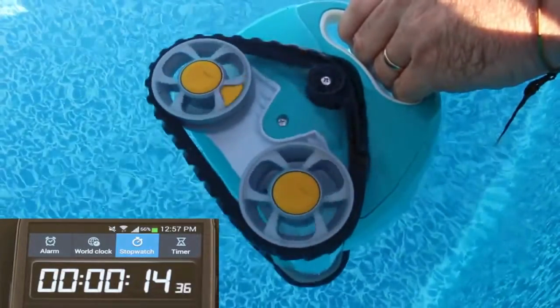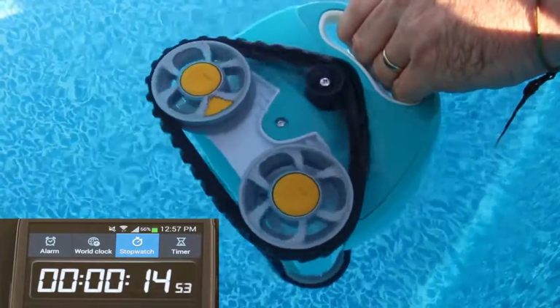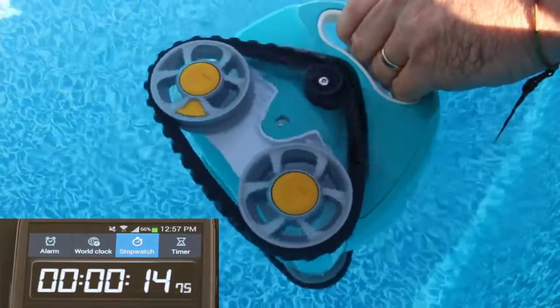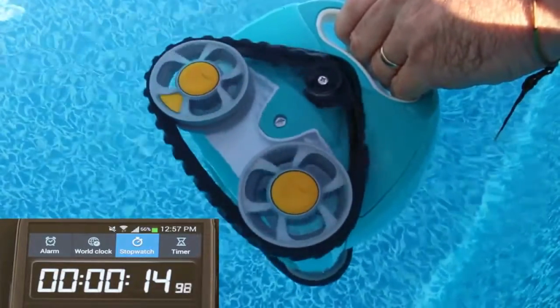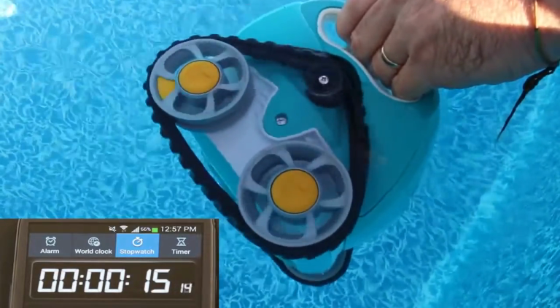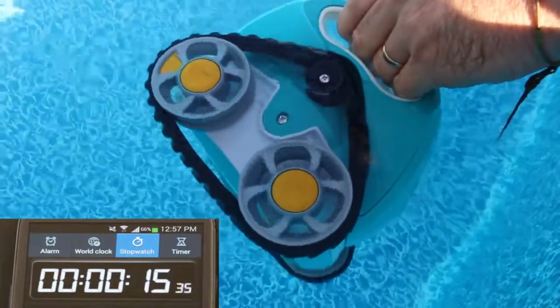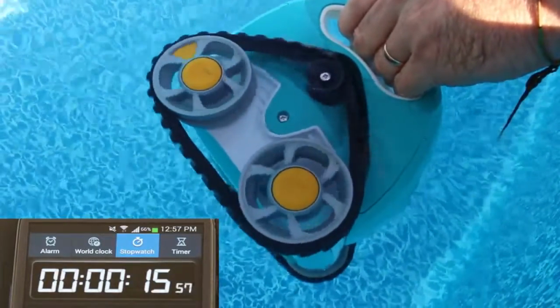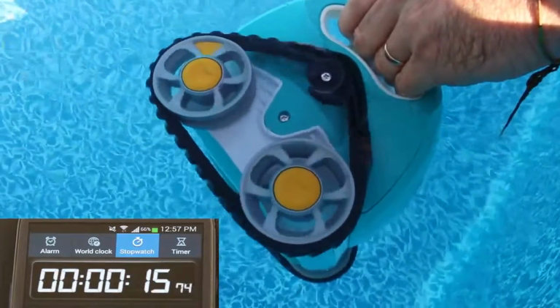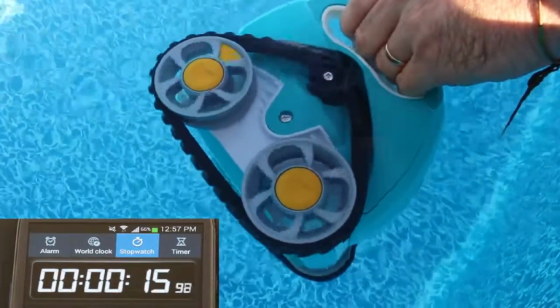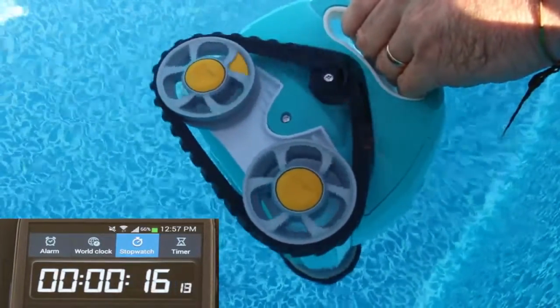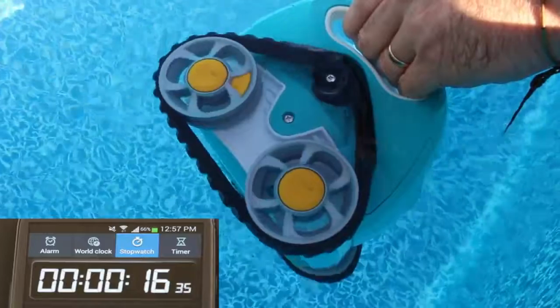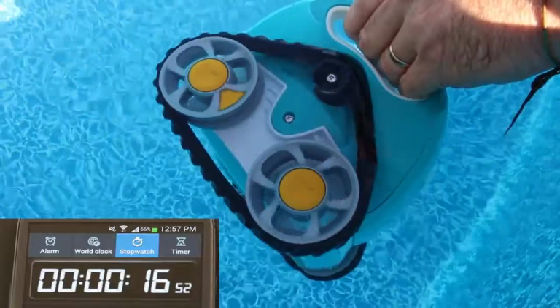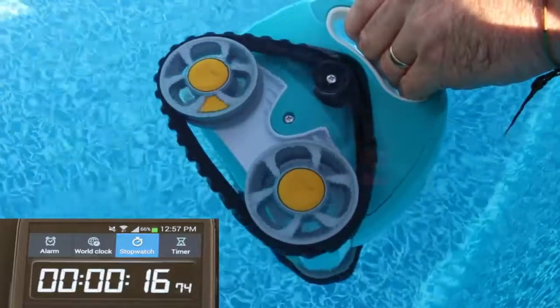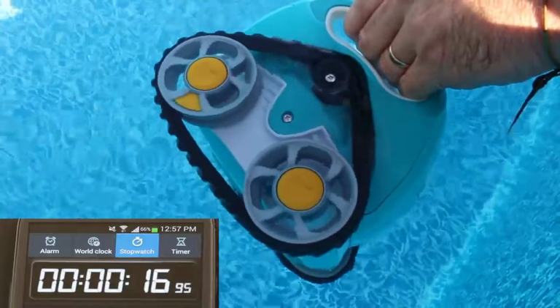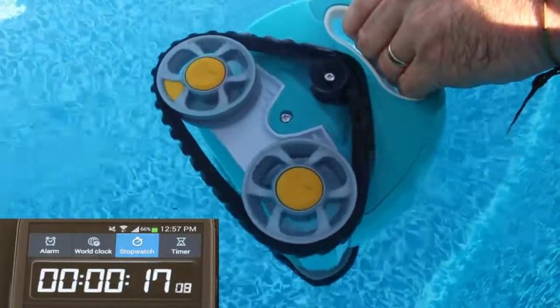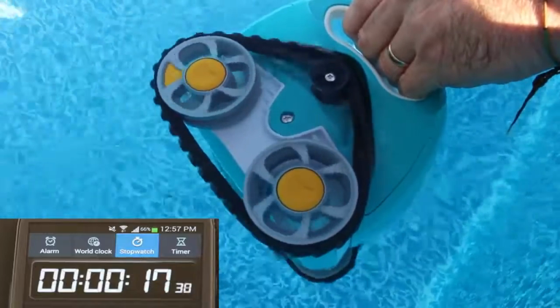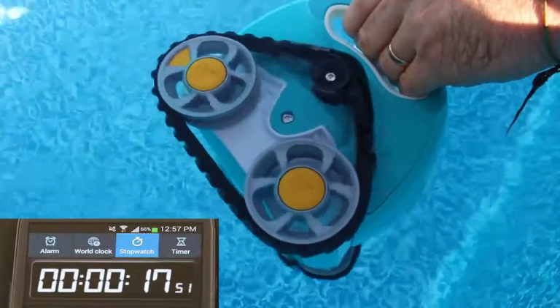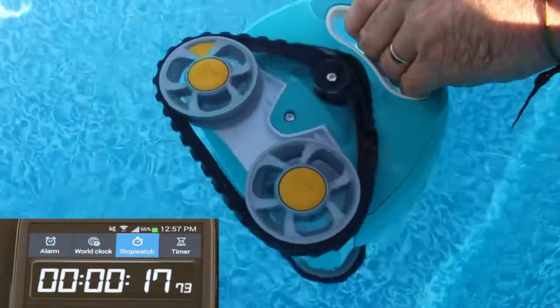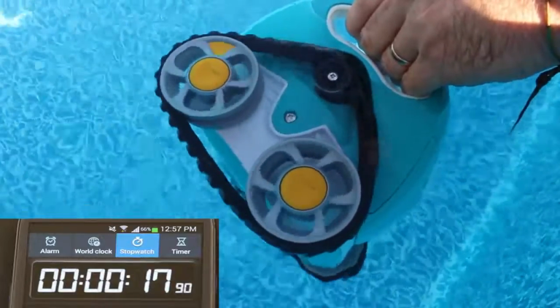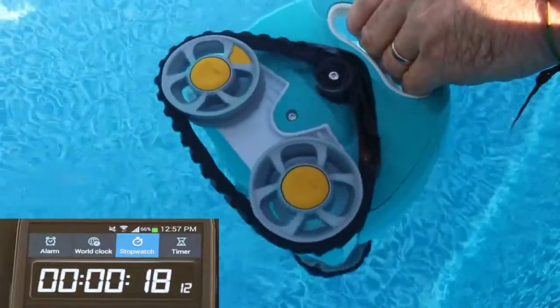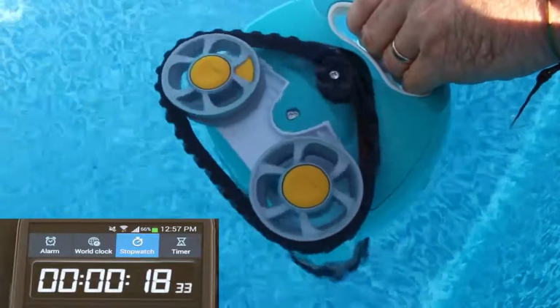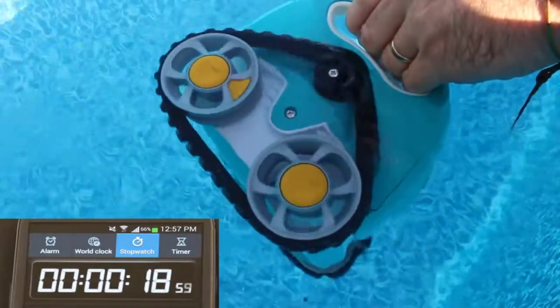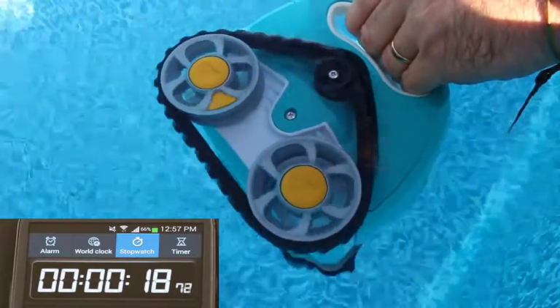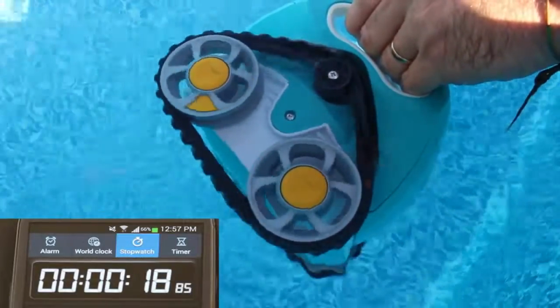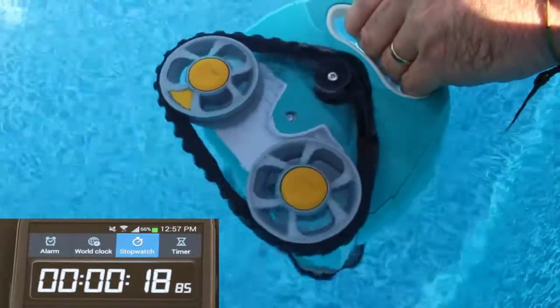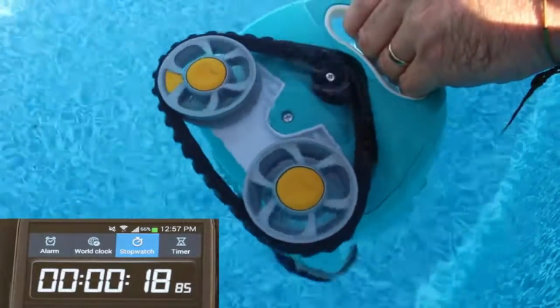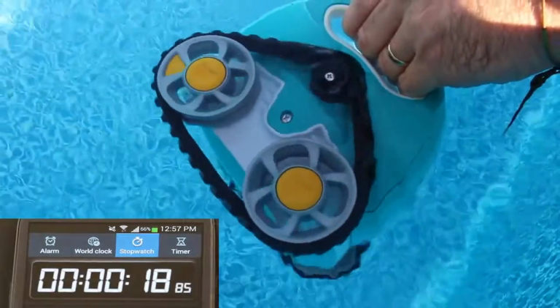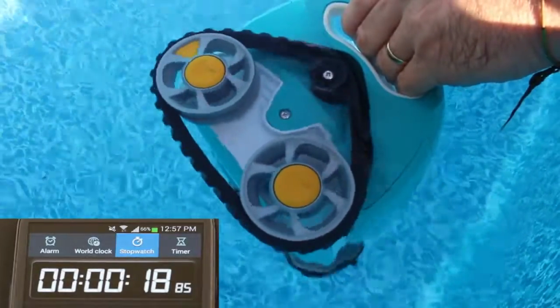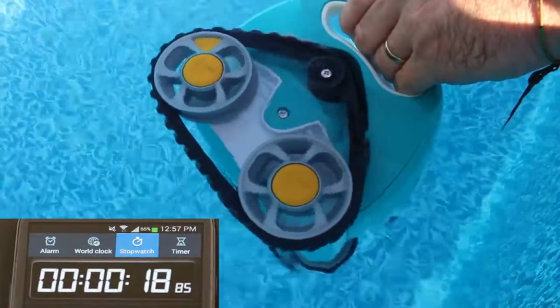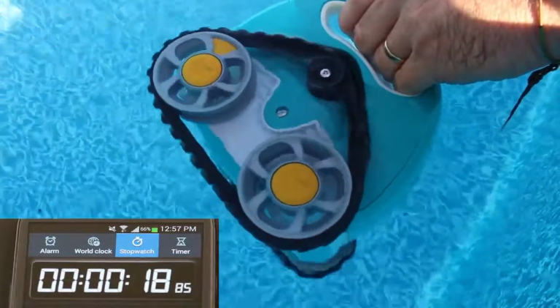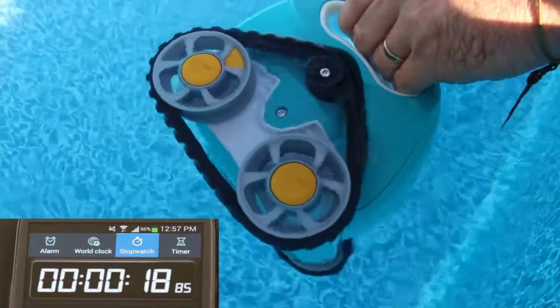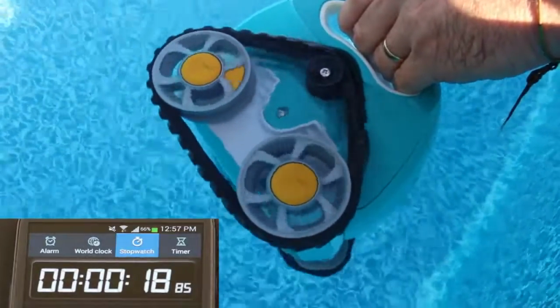Here we see it took 19 seconds for the wheel to make ten rotations. This means that the flow is too high and needs to be adjusted down.